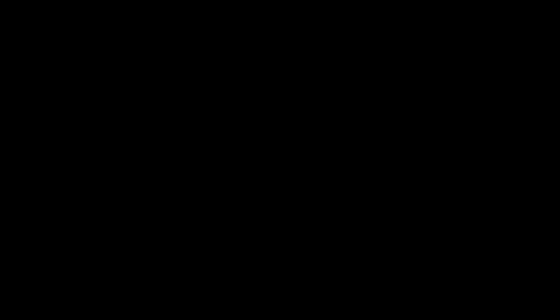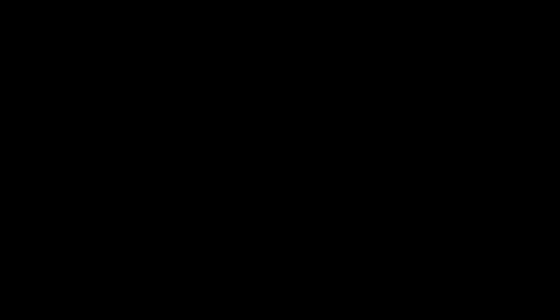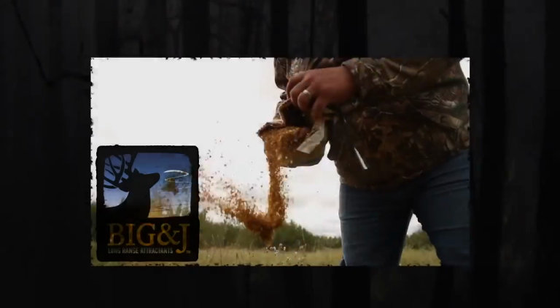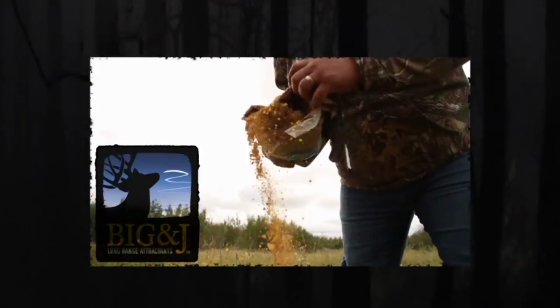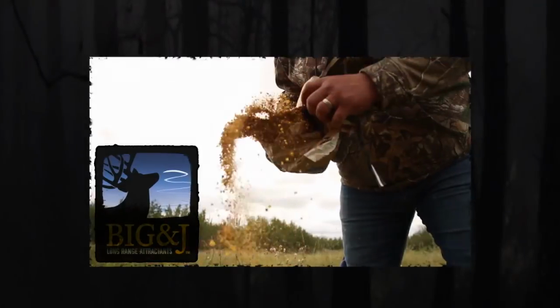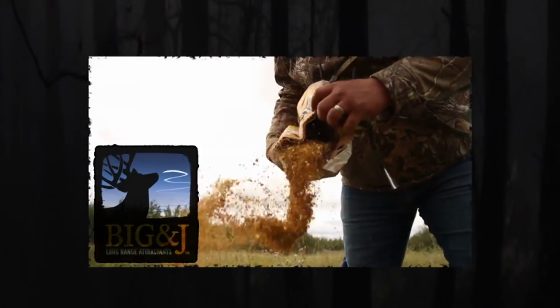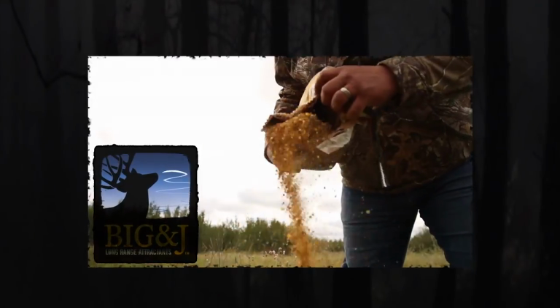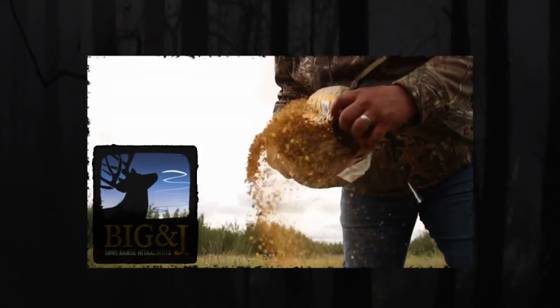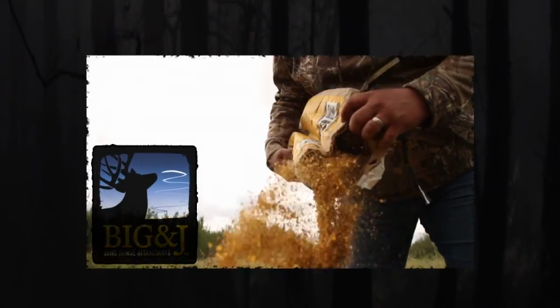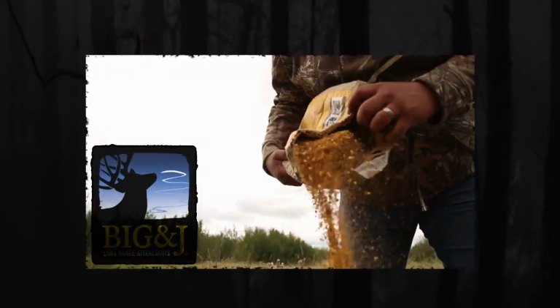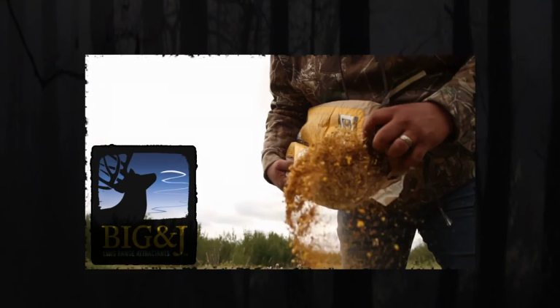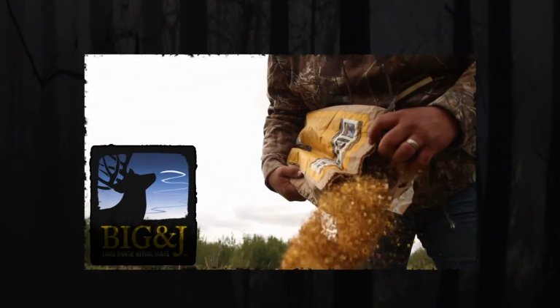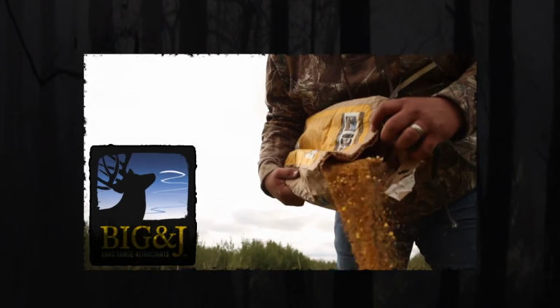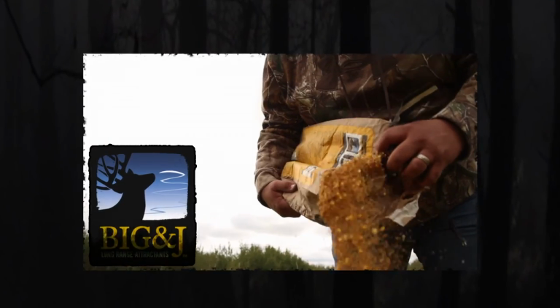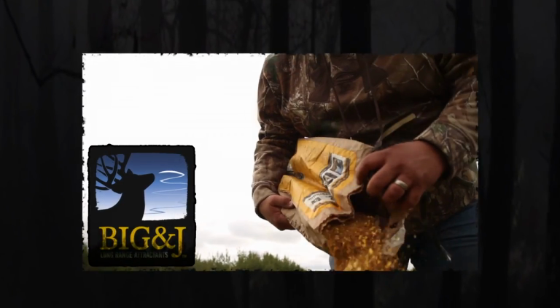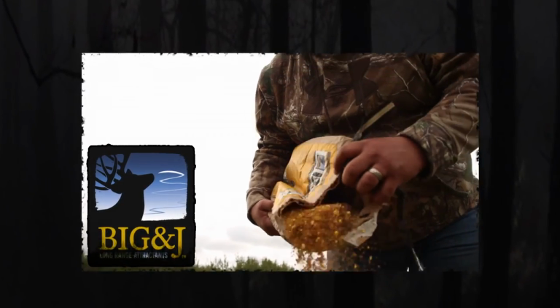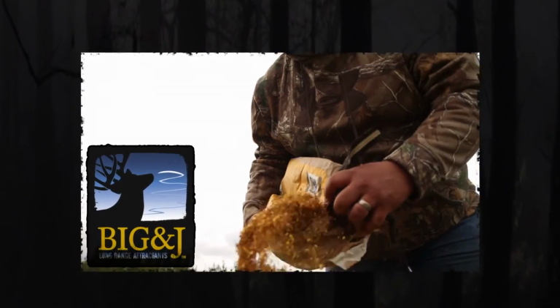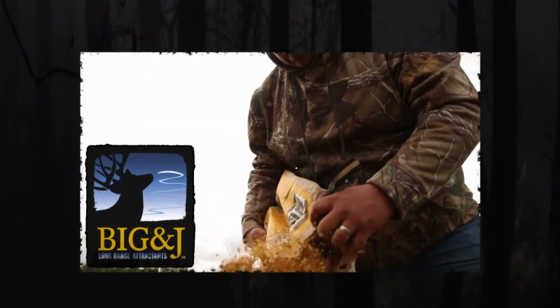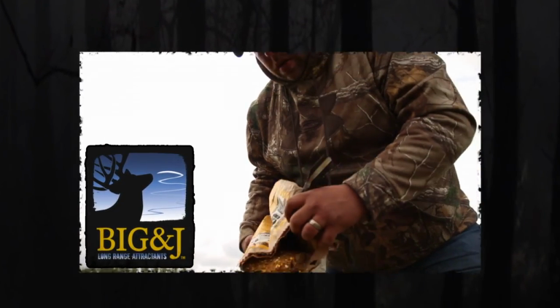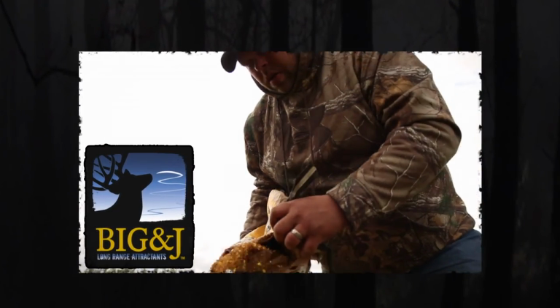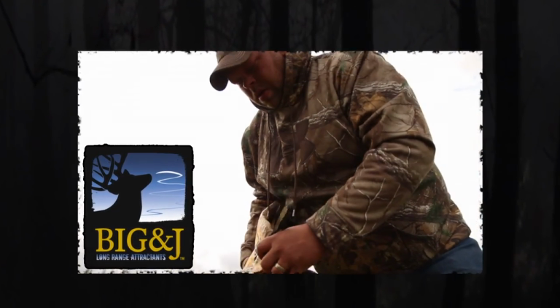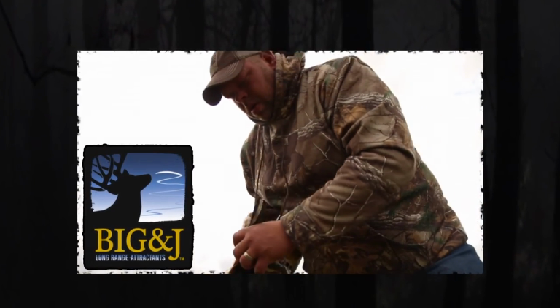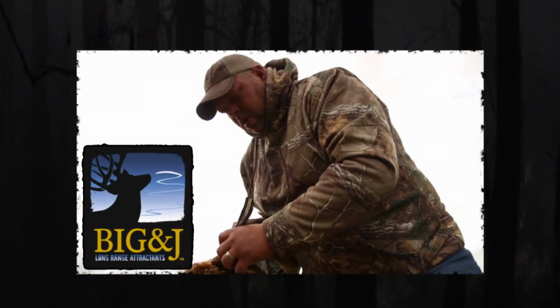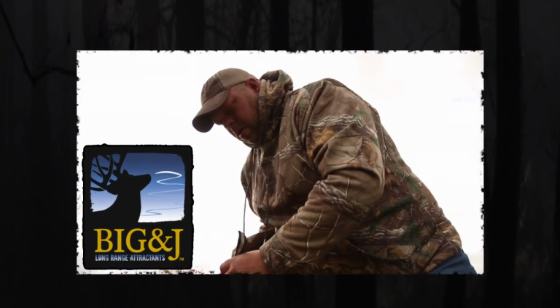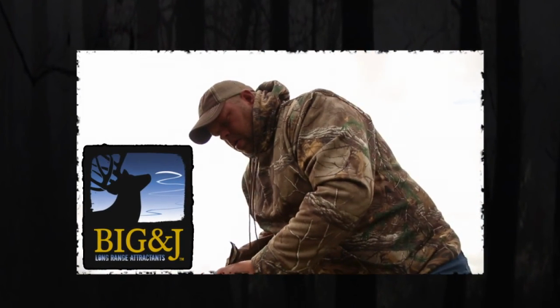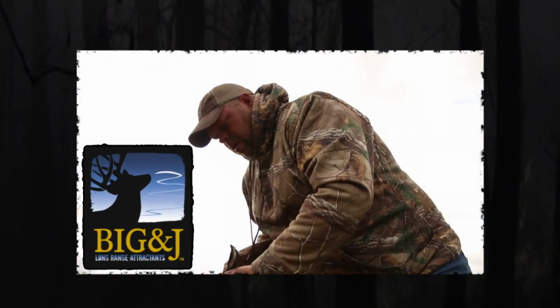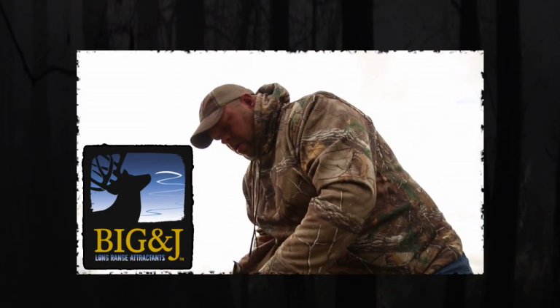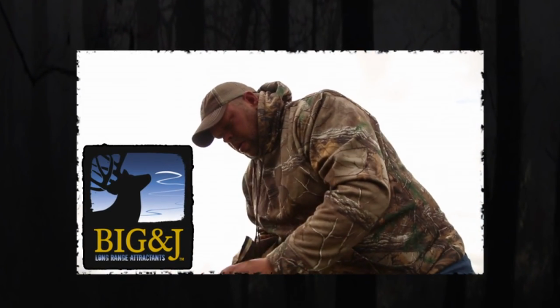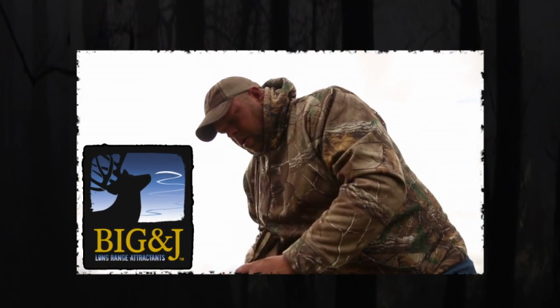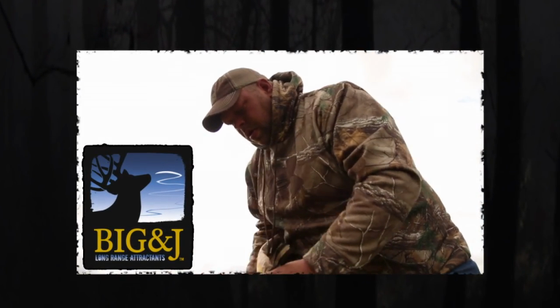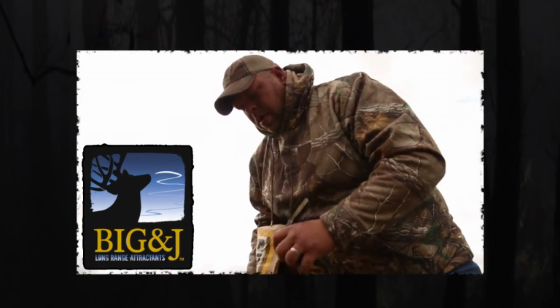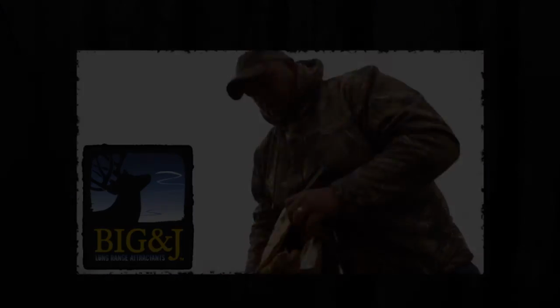This week's Canadian Whitetail Scouting Segment has been brought to you by Big & J Long Range Attractants.